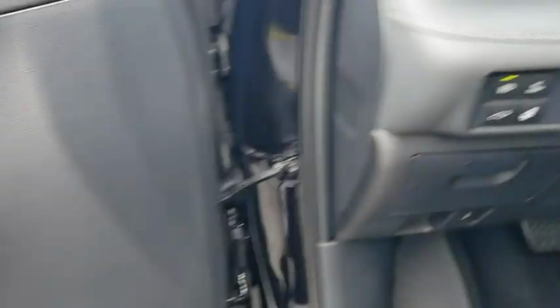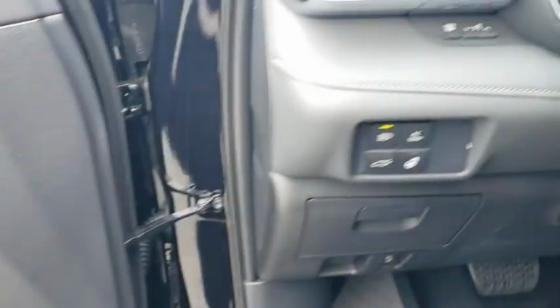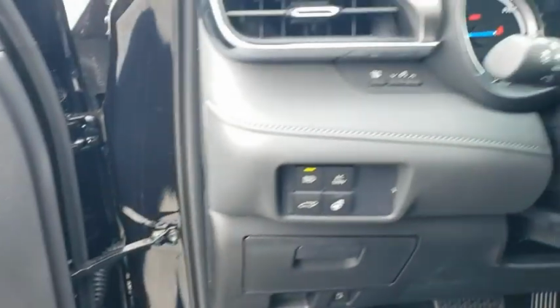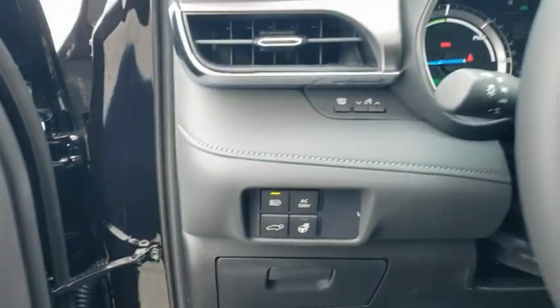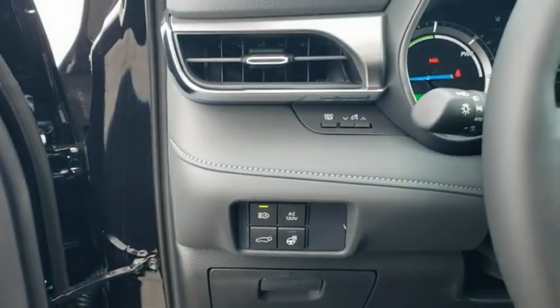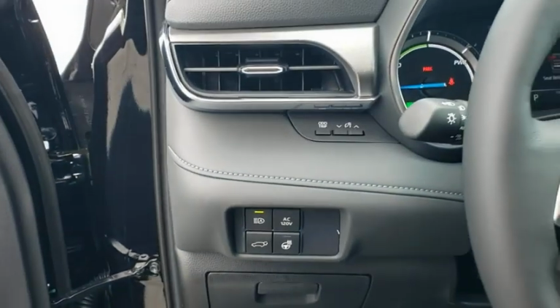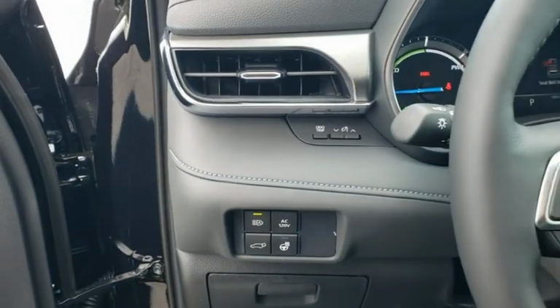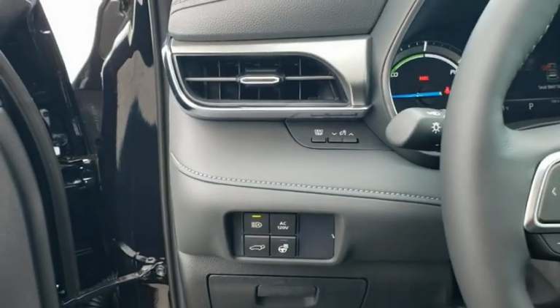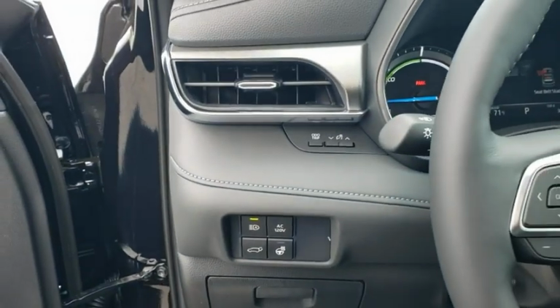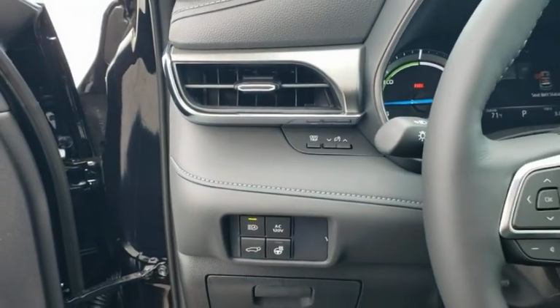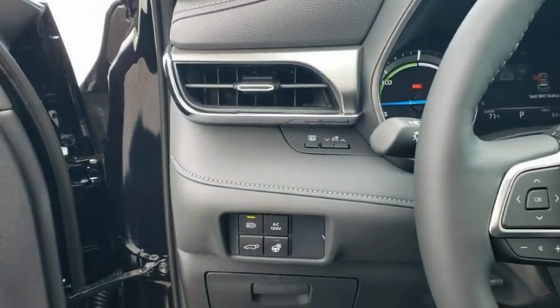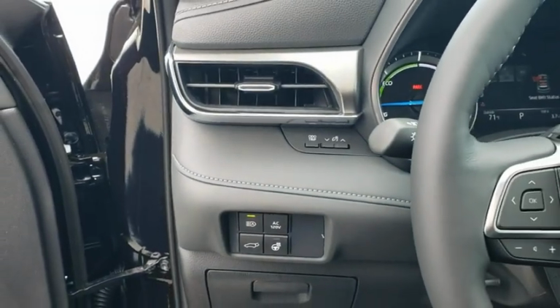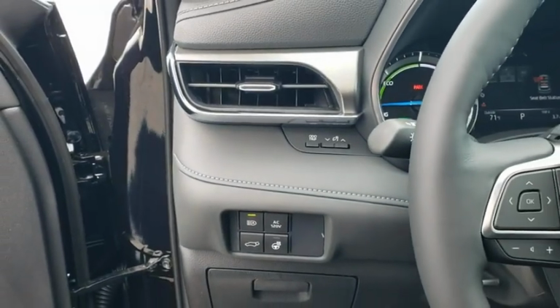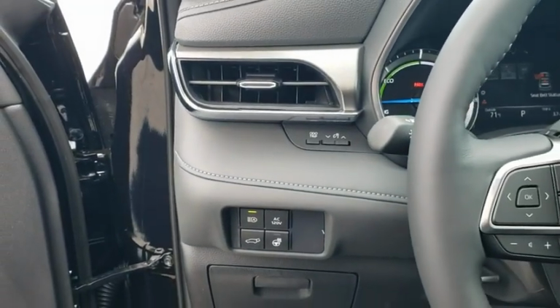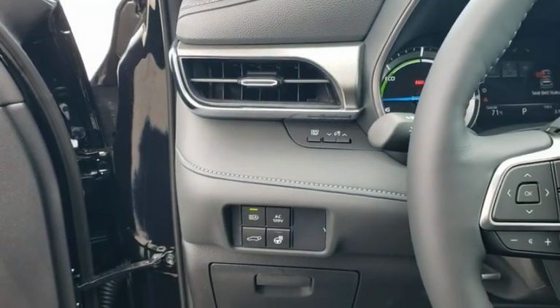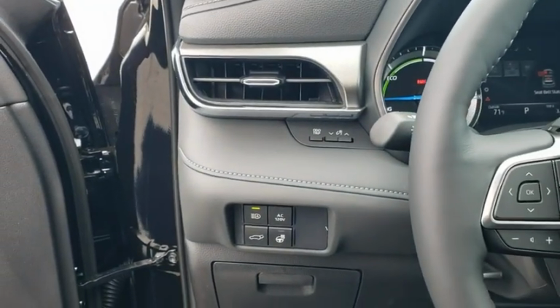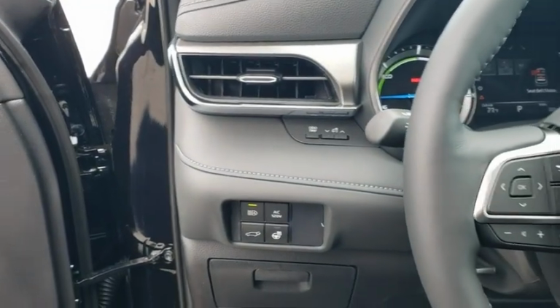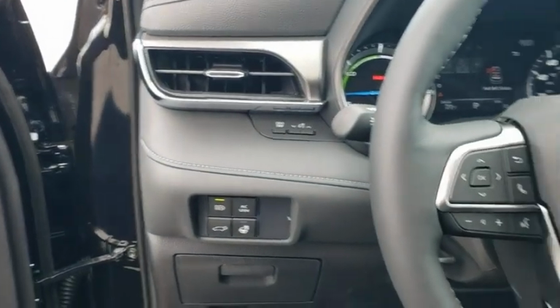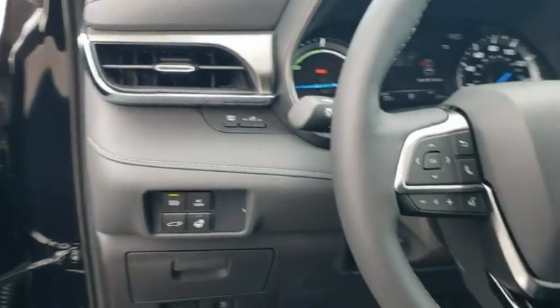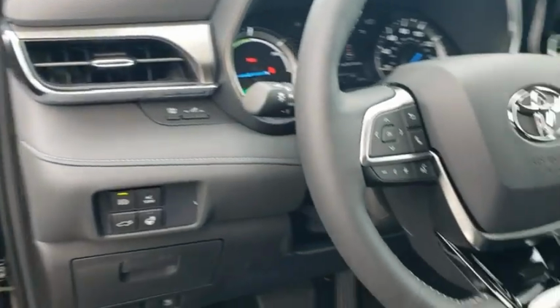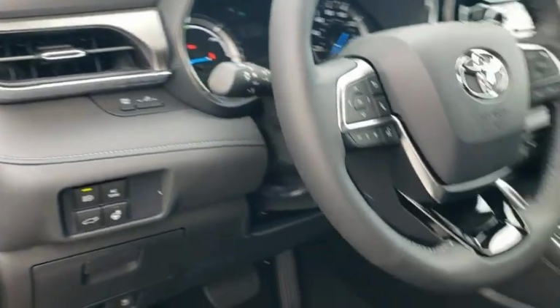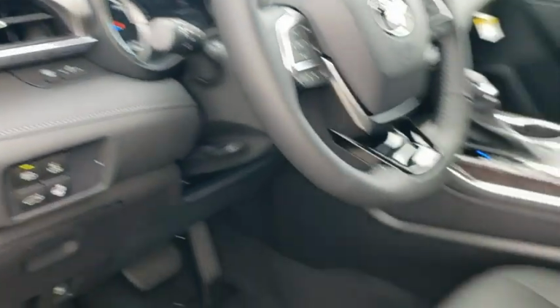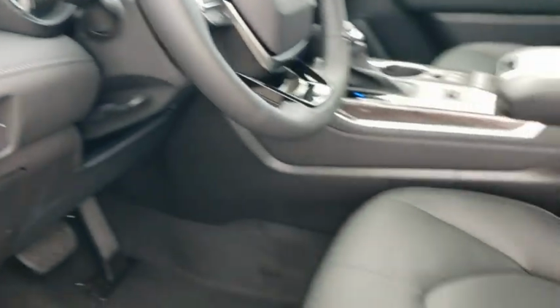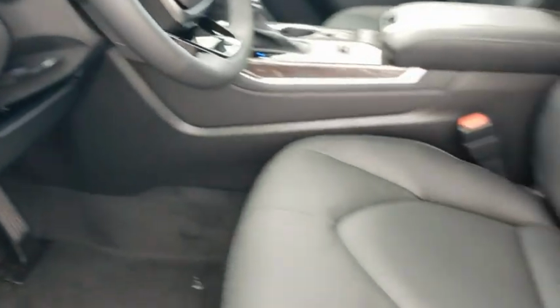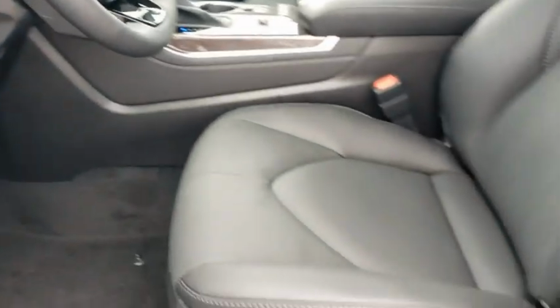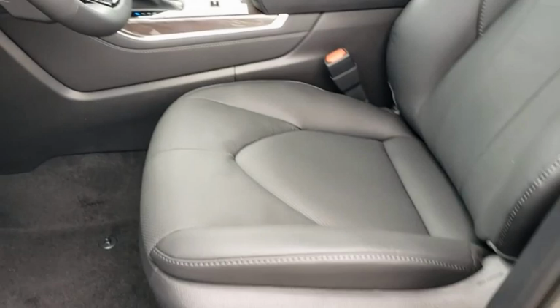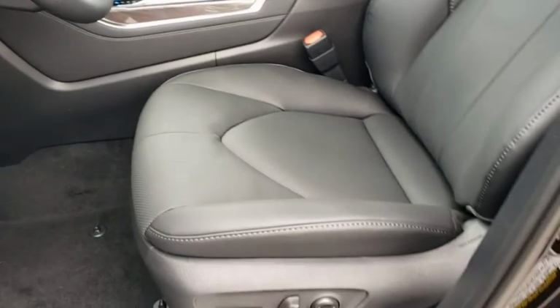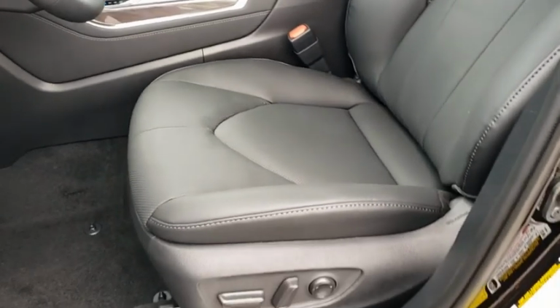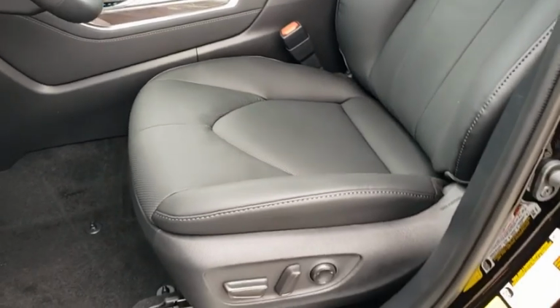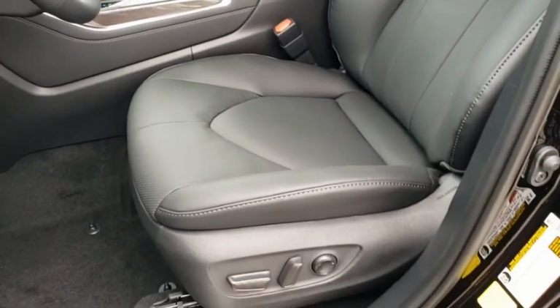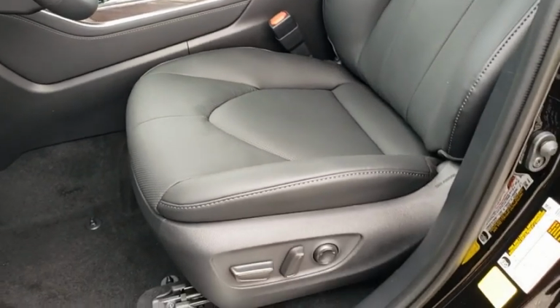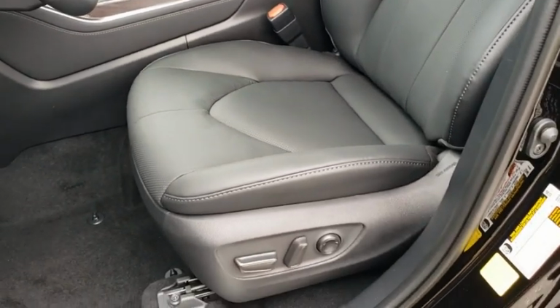Power windows, power moonroof, panic alarm, remote keyless entry, leather seats, brake assist.